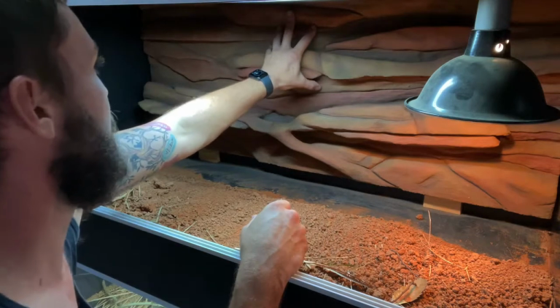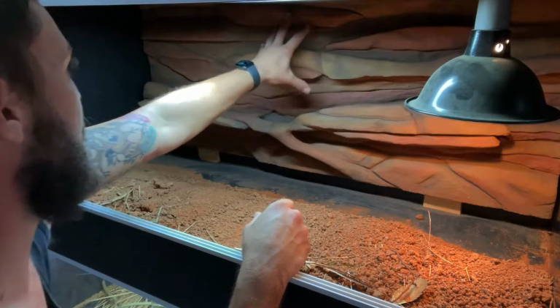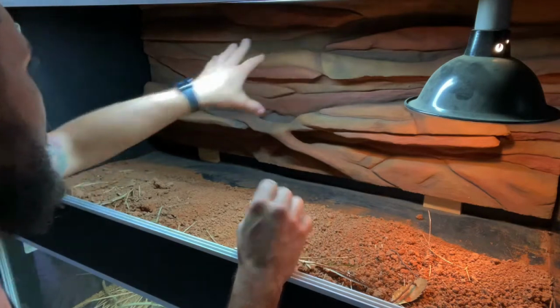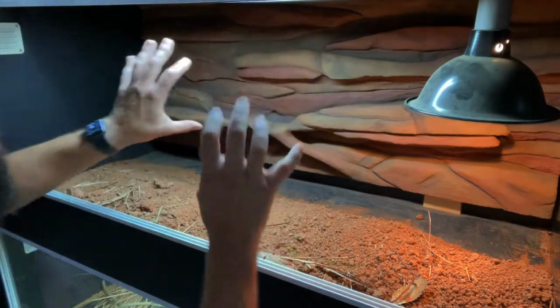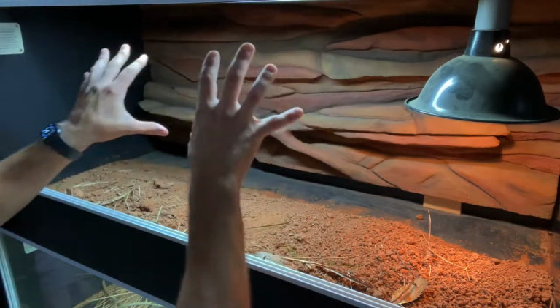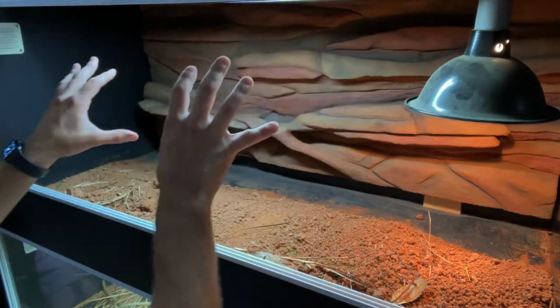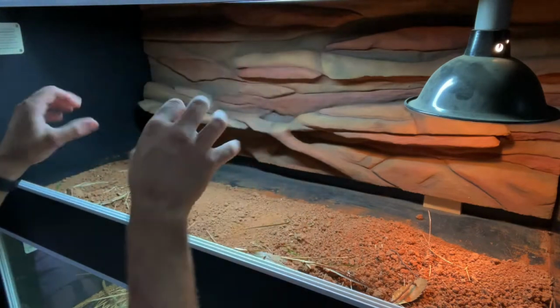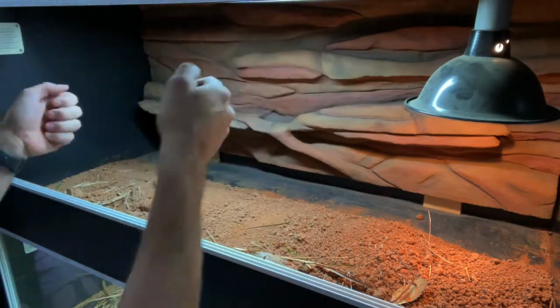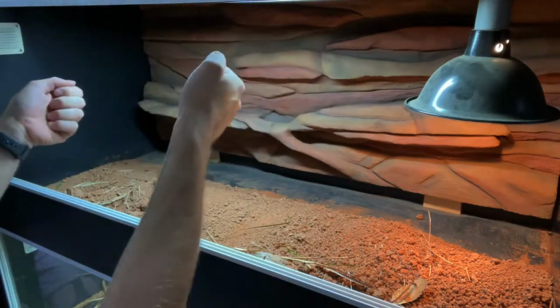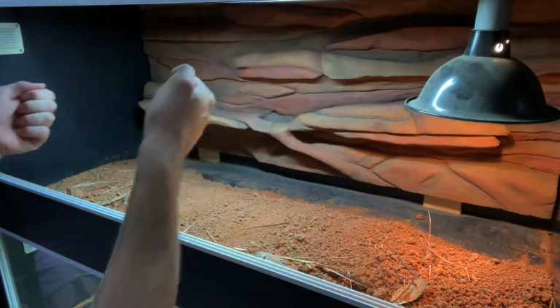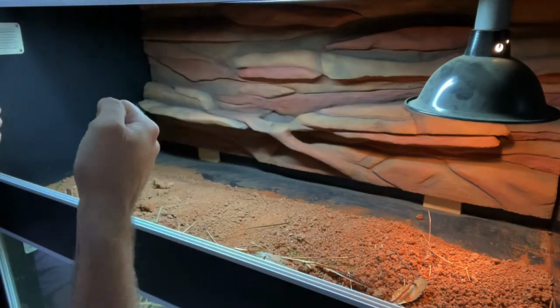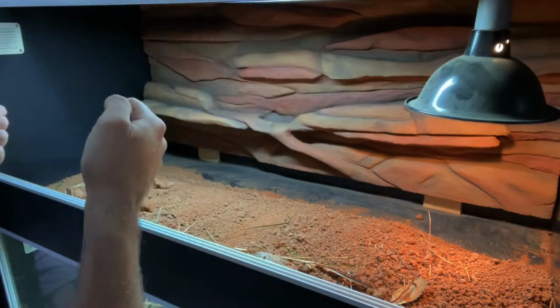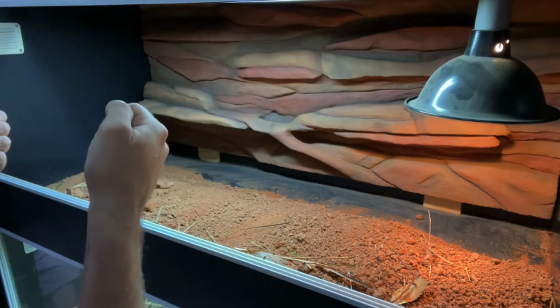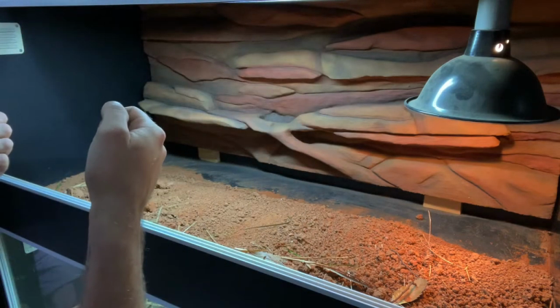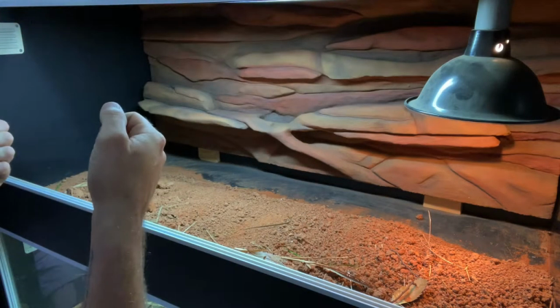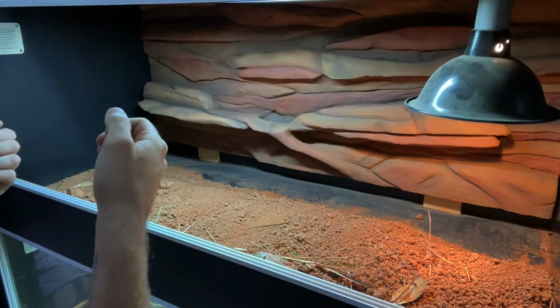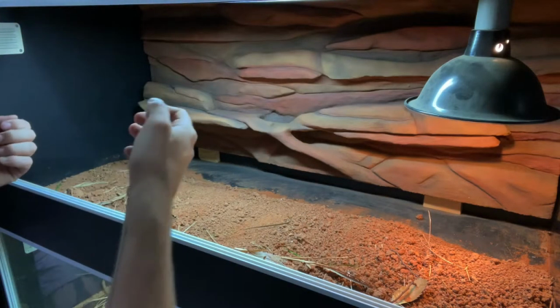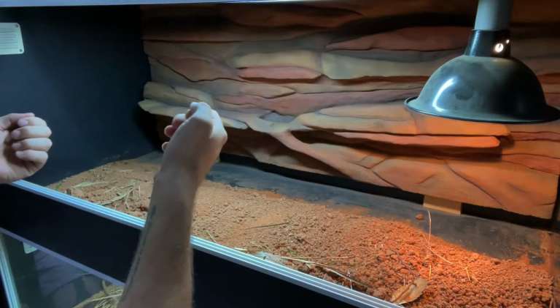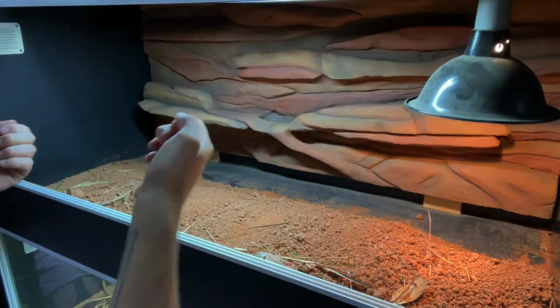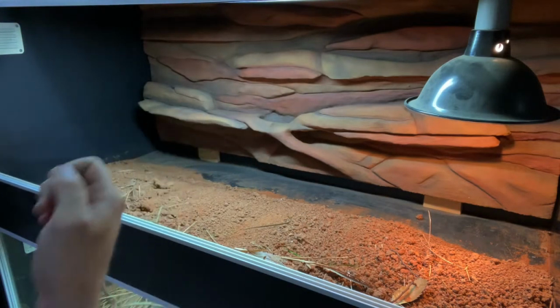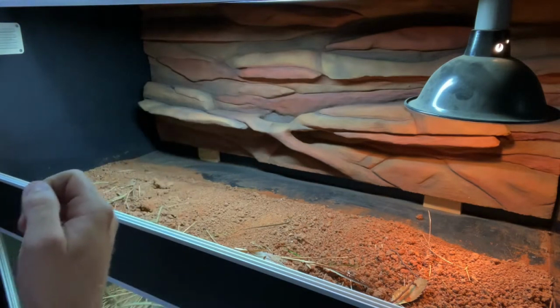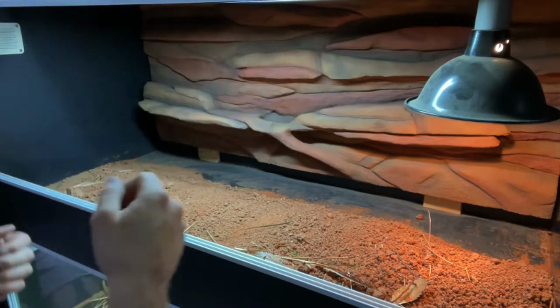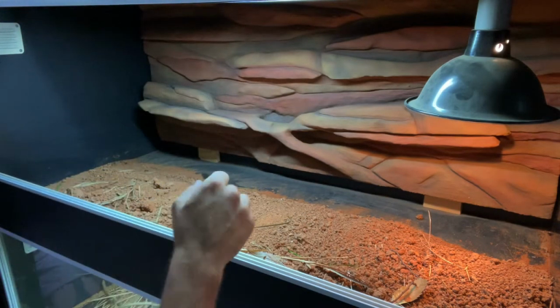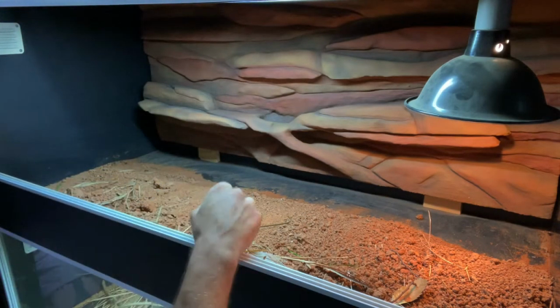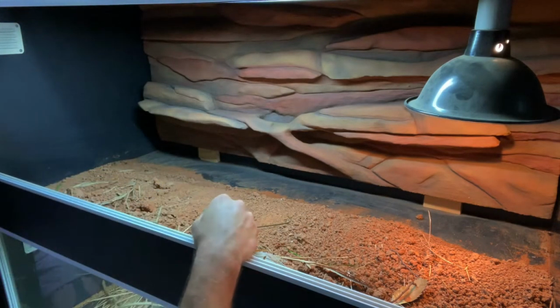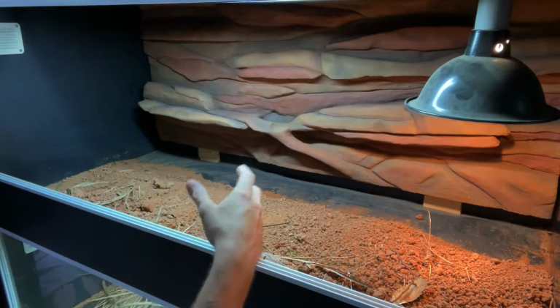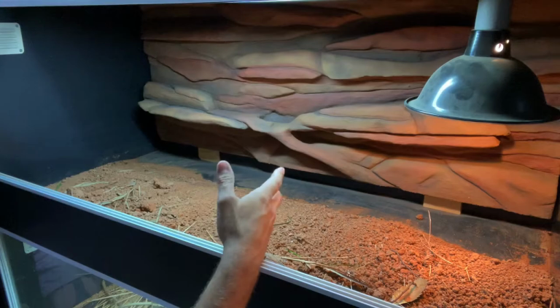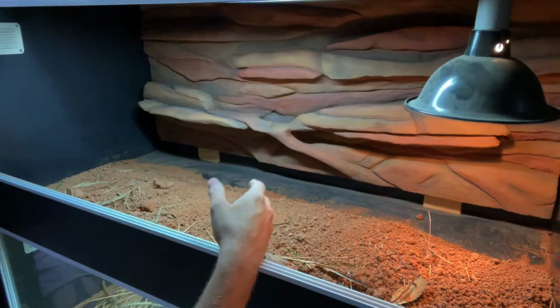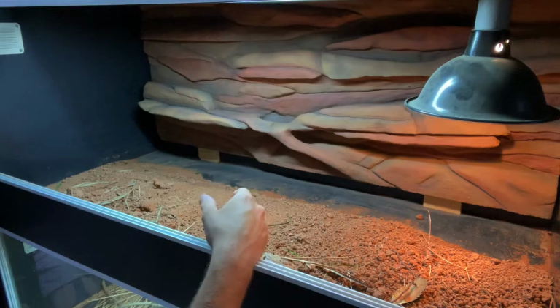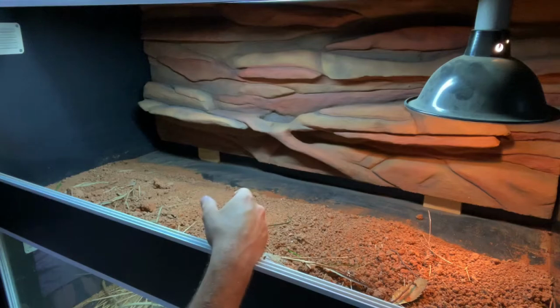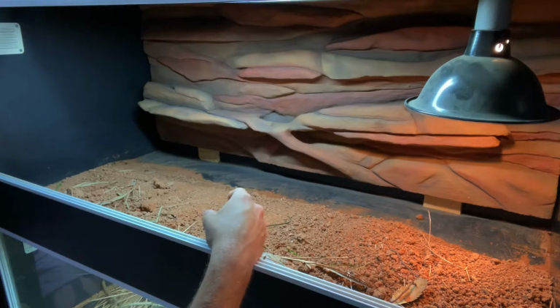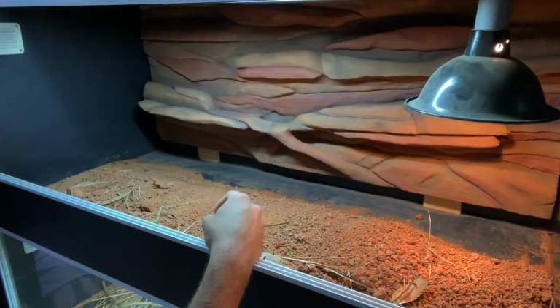Now that it's stuck, if you tried to pull that off, you'd be like pulling the enclosure apart — even though it's not even fully cured yet.